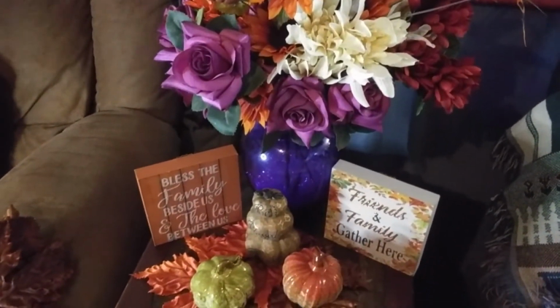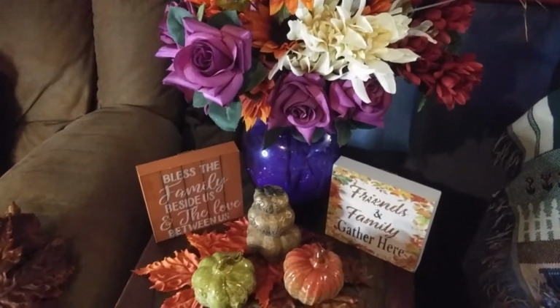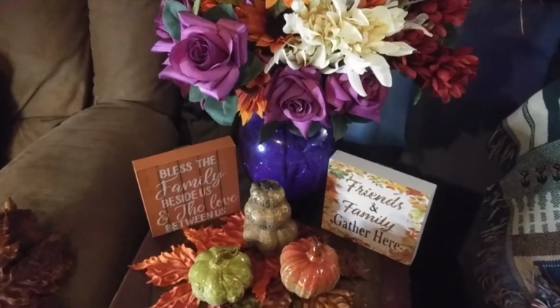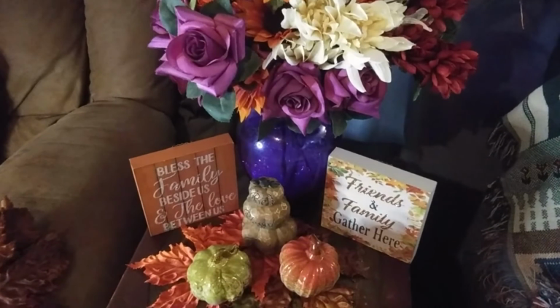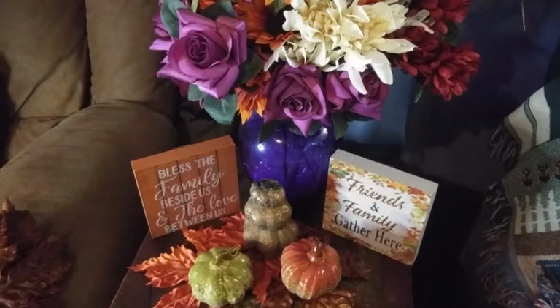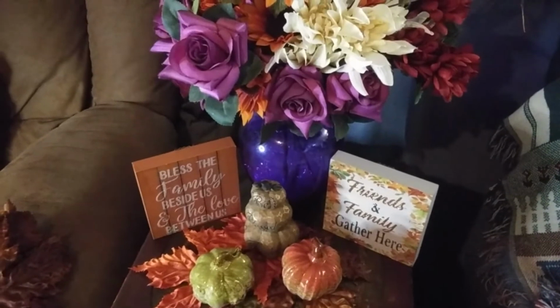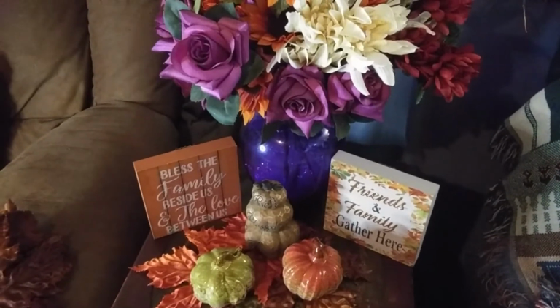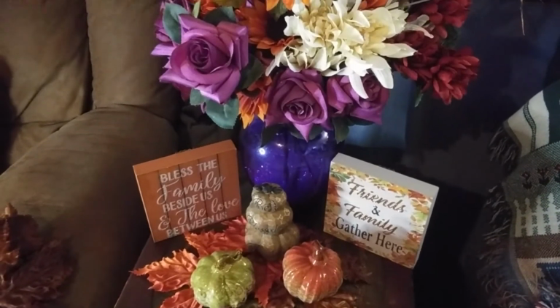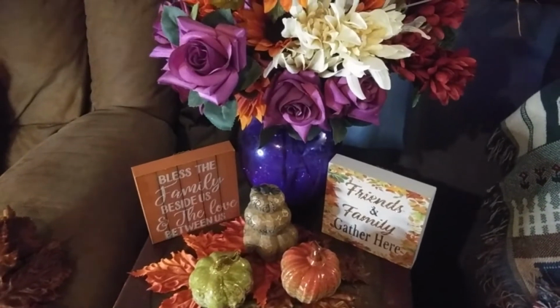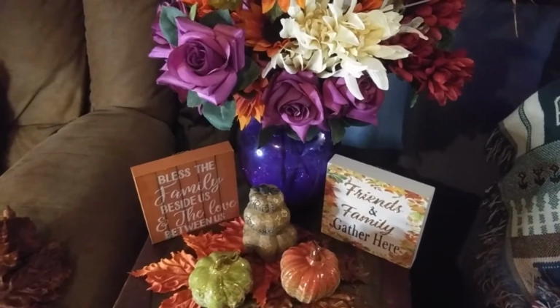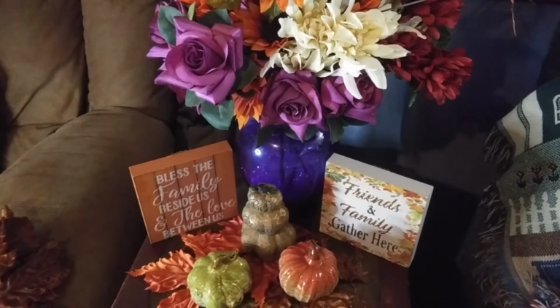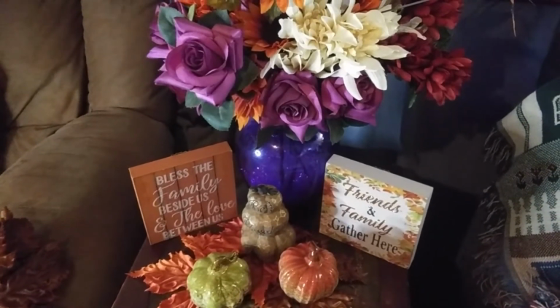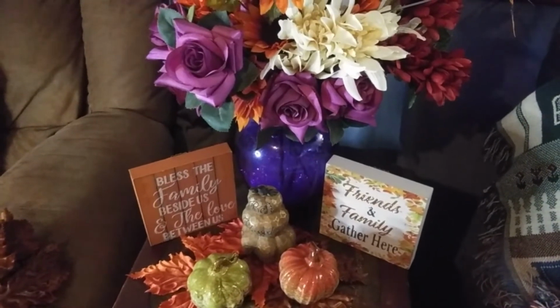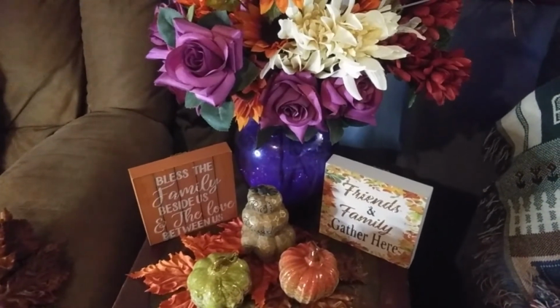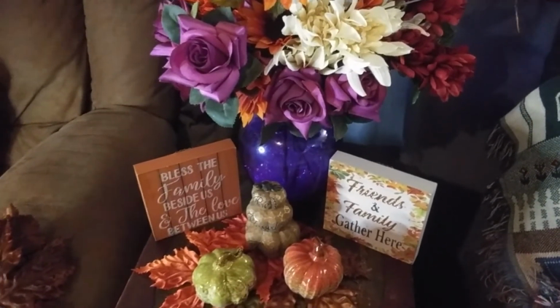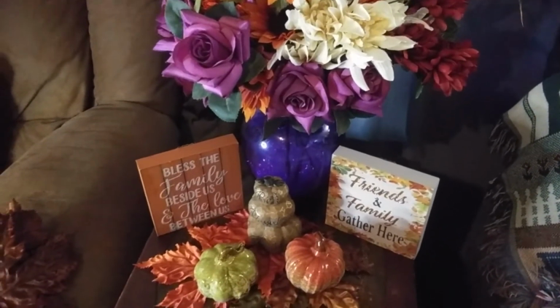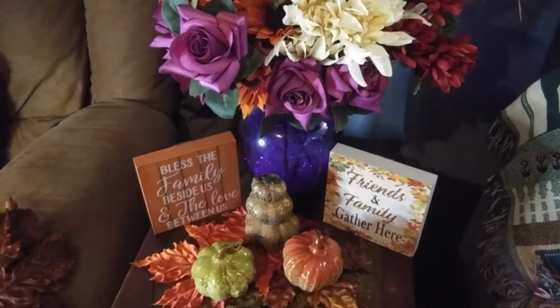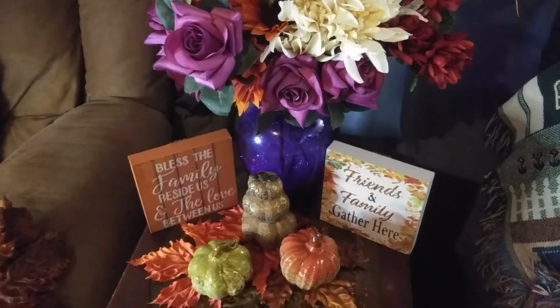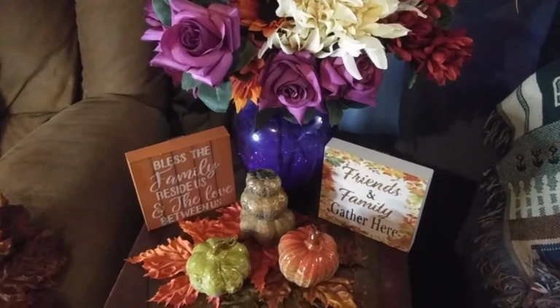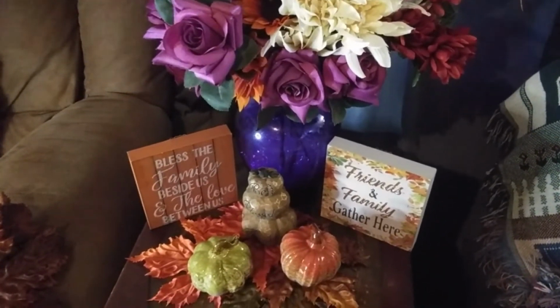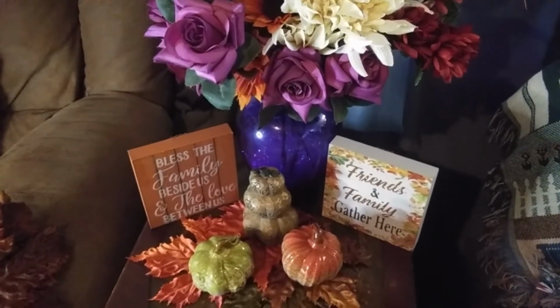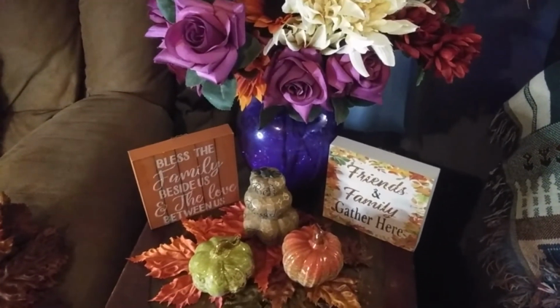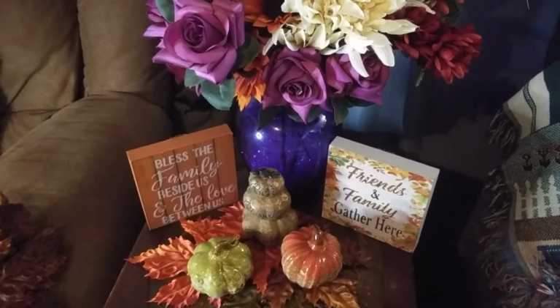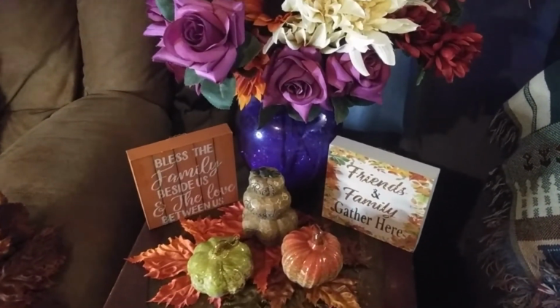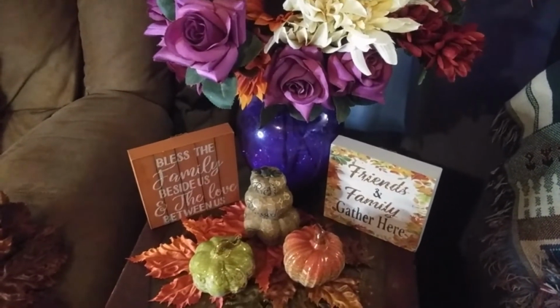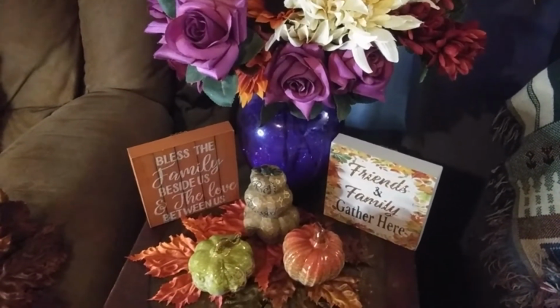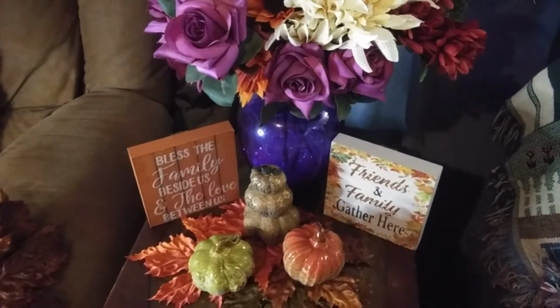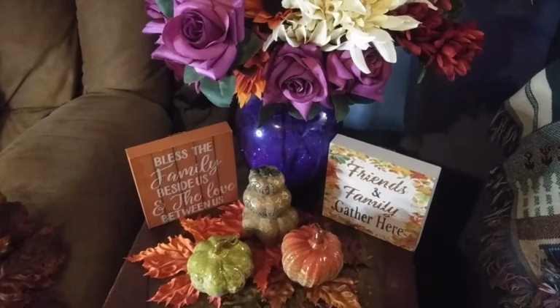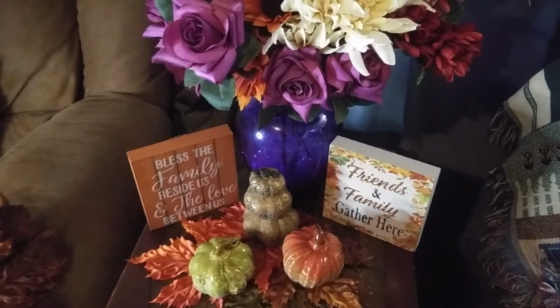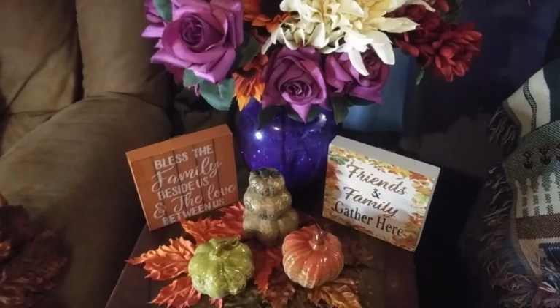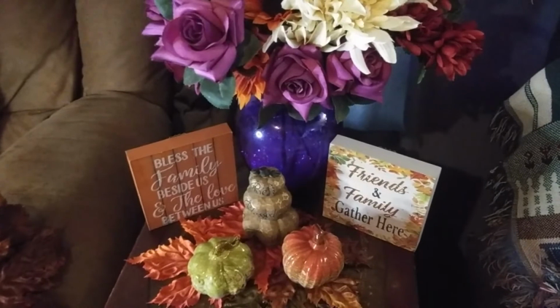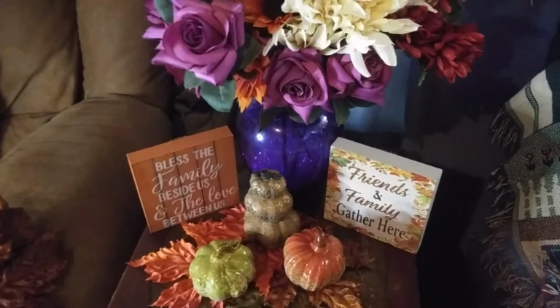I hope you're all having a very blessed day wherever you are, and I'll see you soon. Bye!